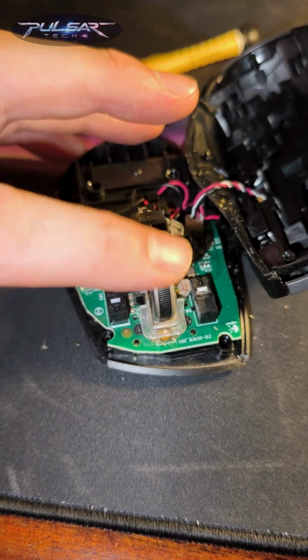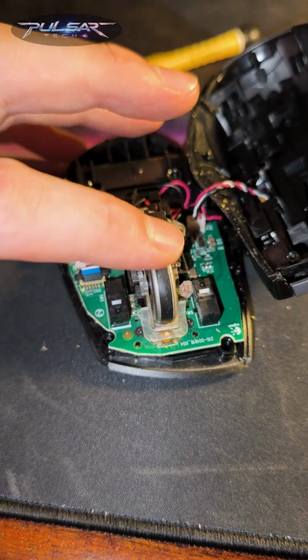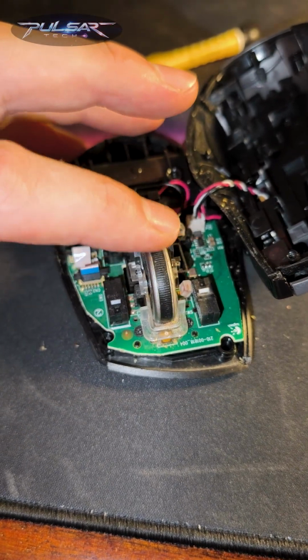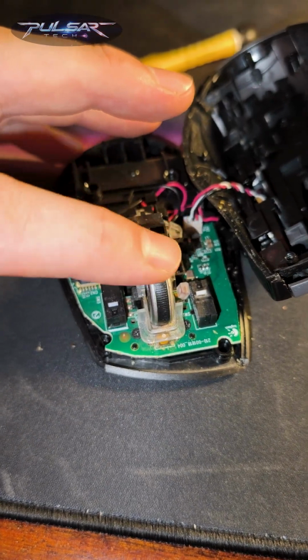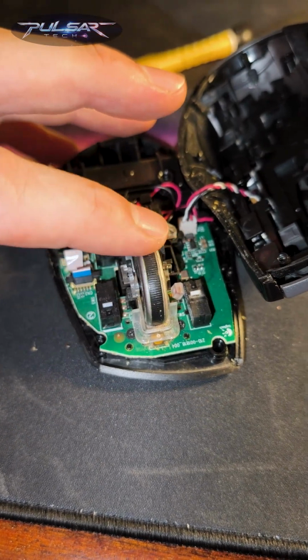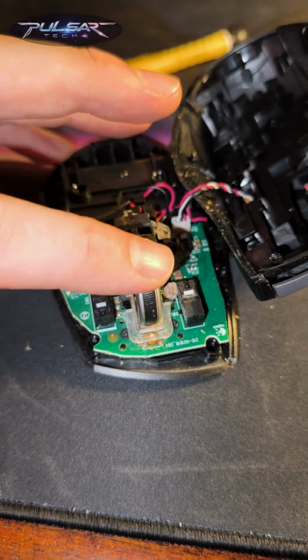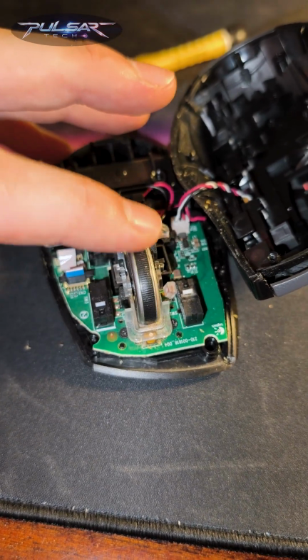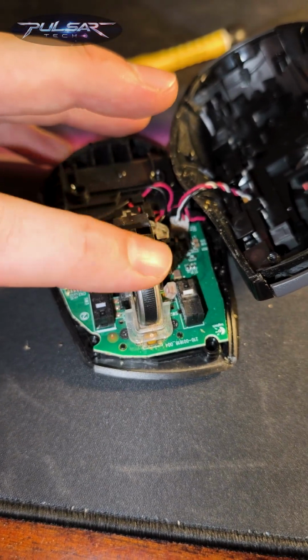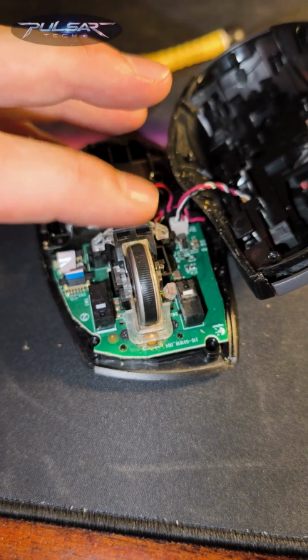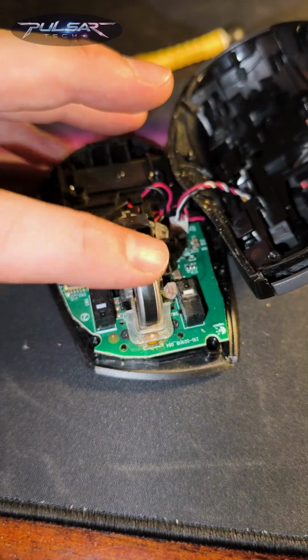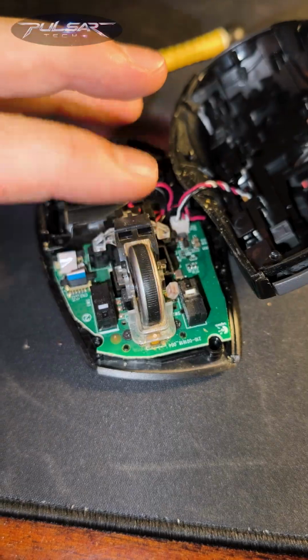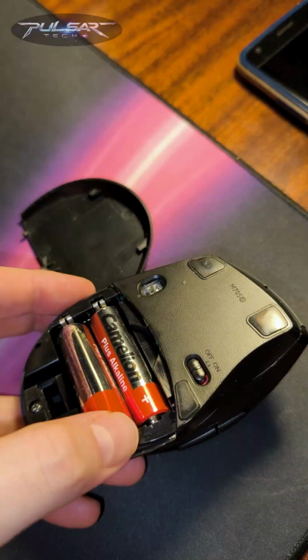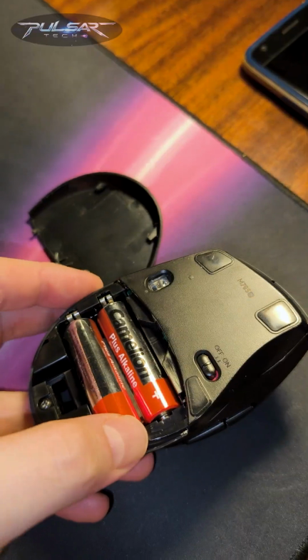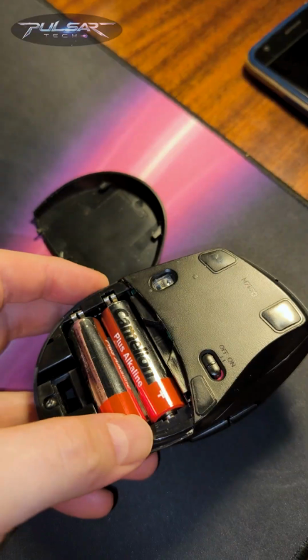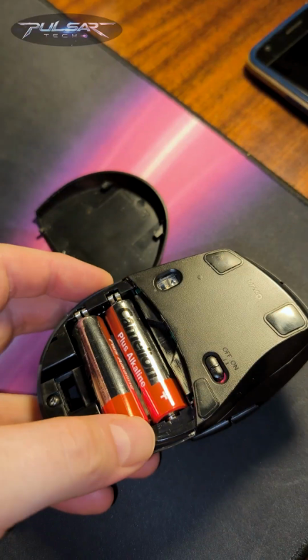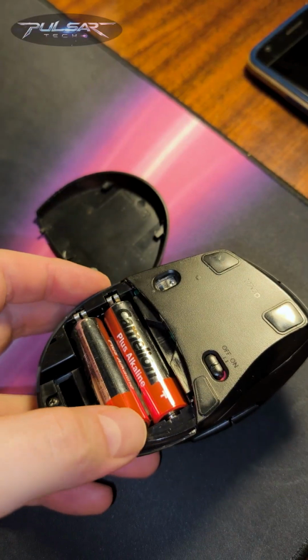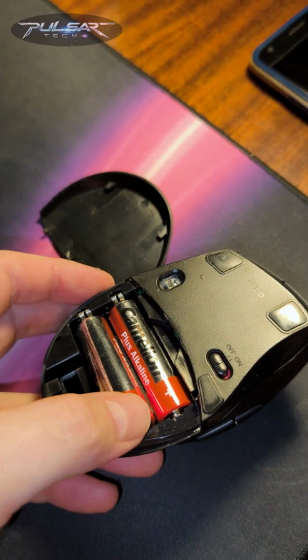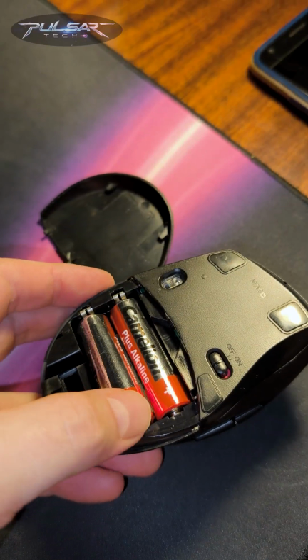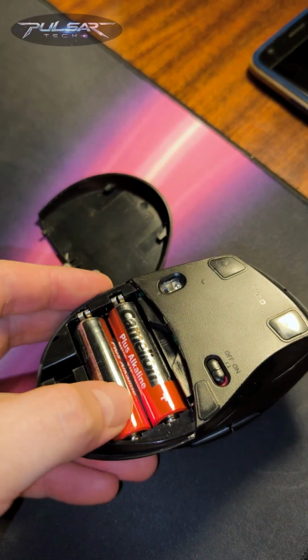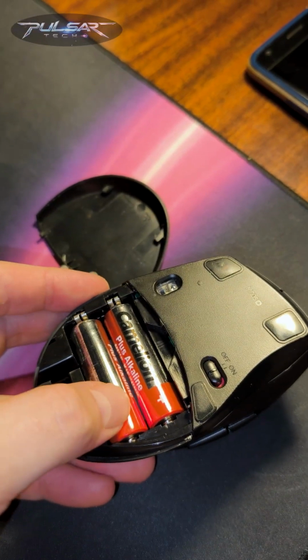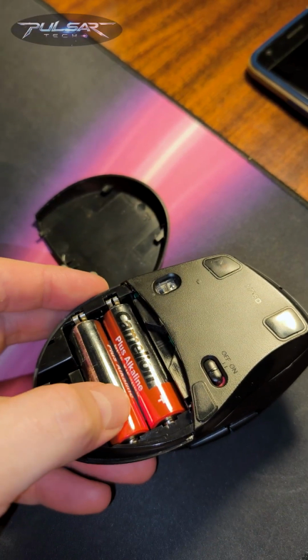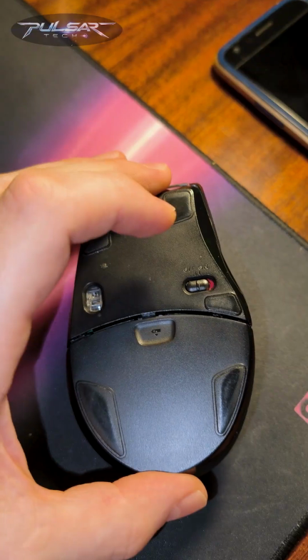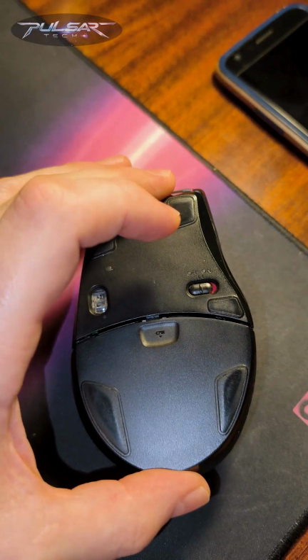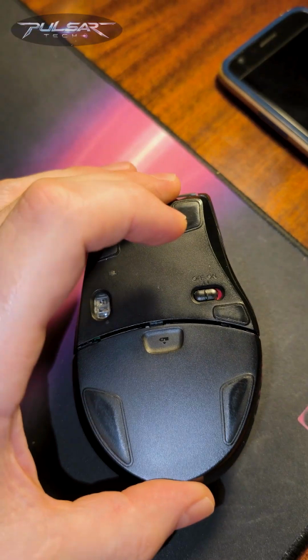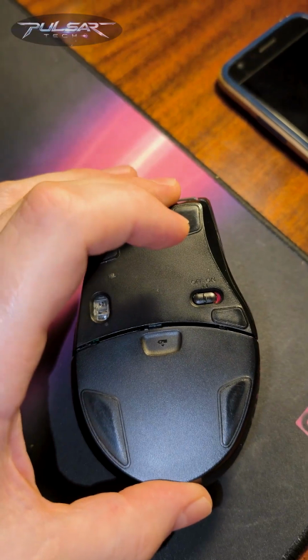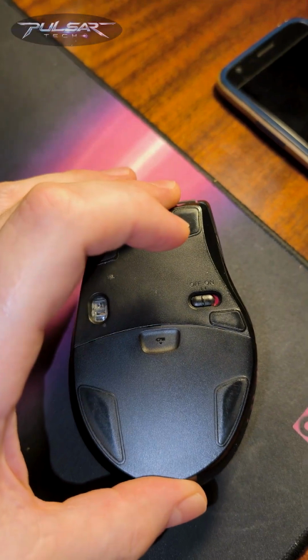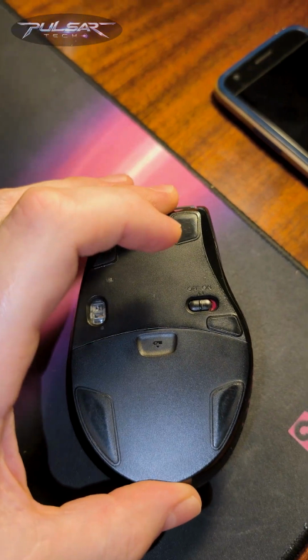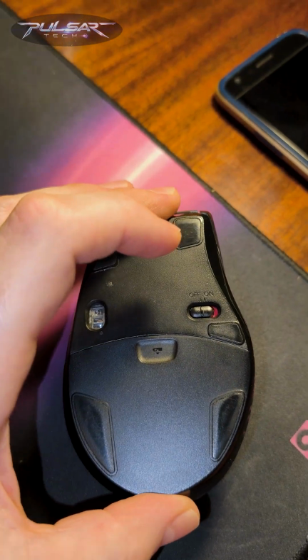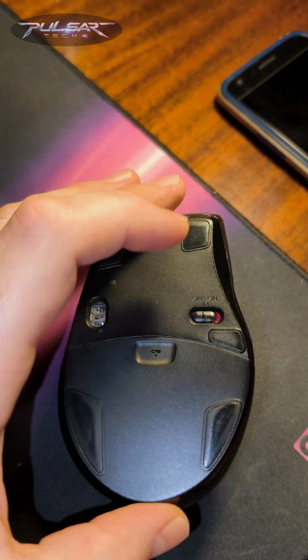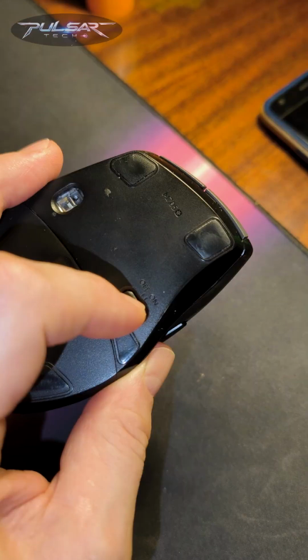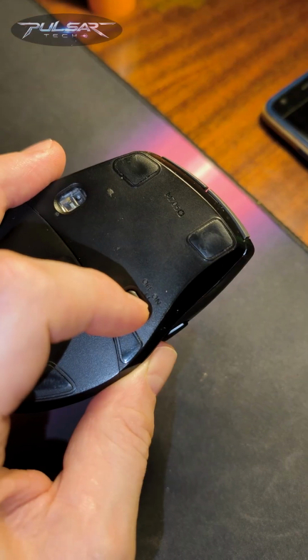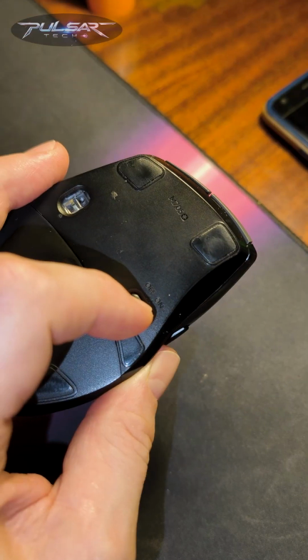With that dust in there, it was just doing one turn and then stop — one turn, stop. Now it's time to reassemble it and get it back to work.